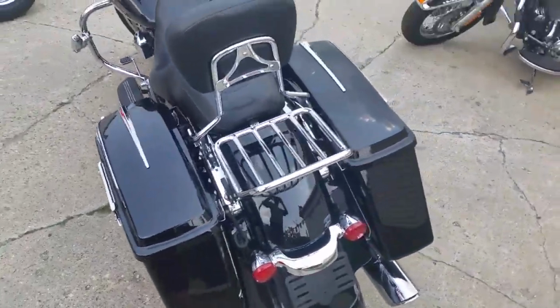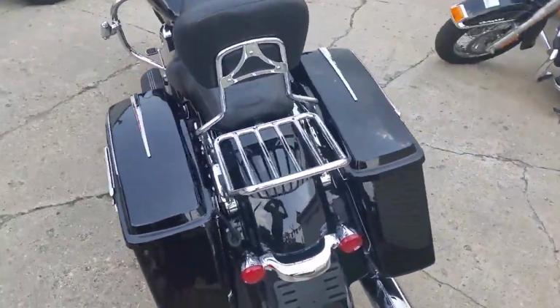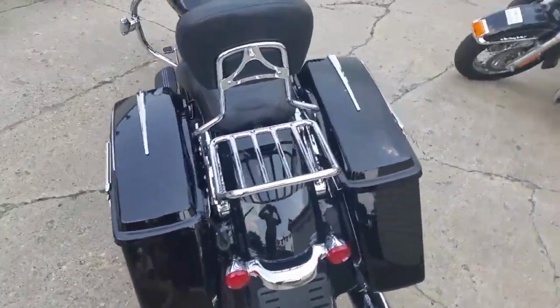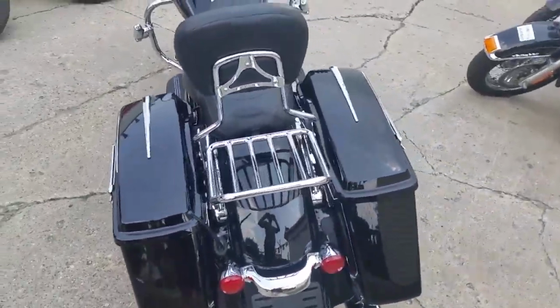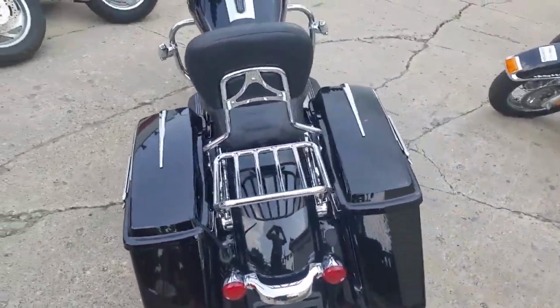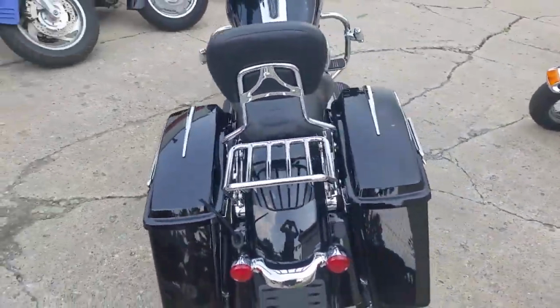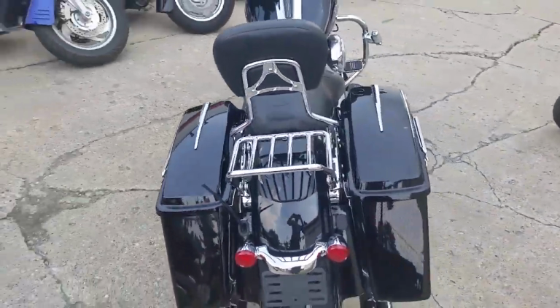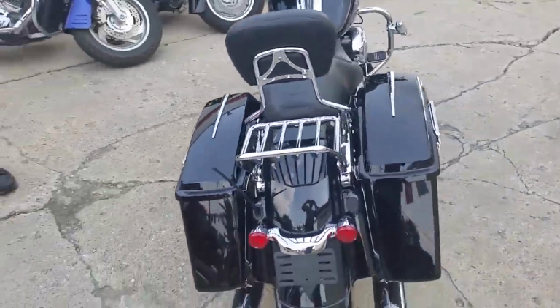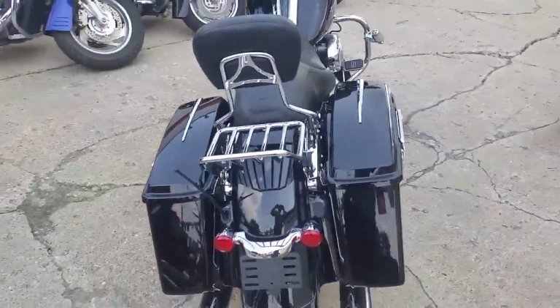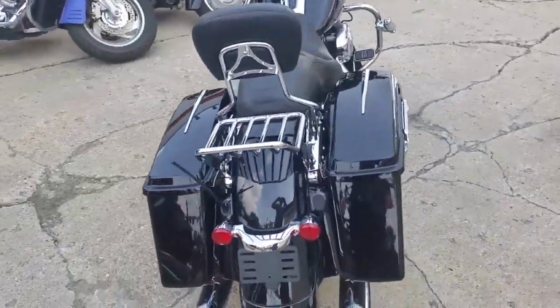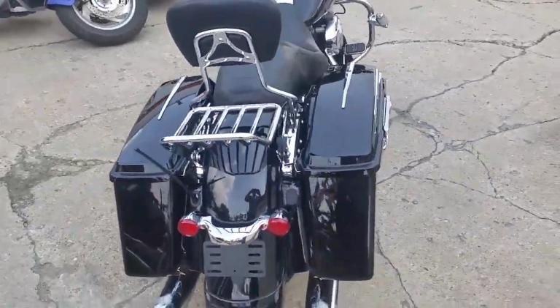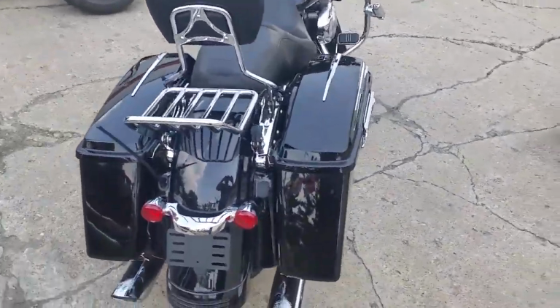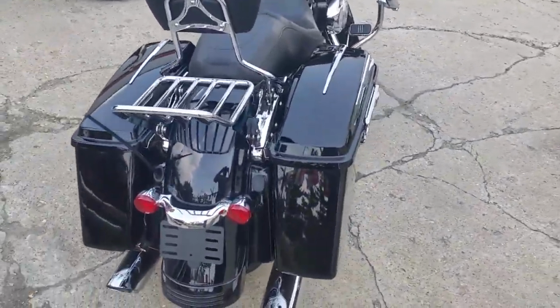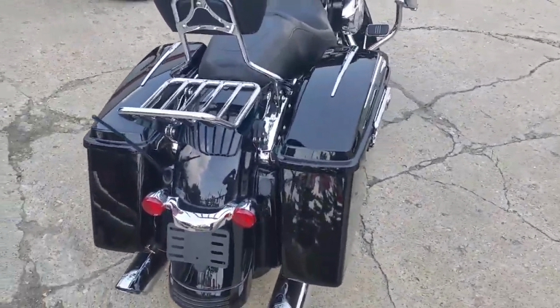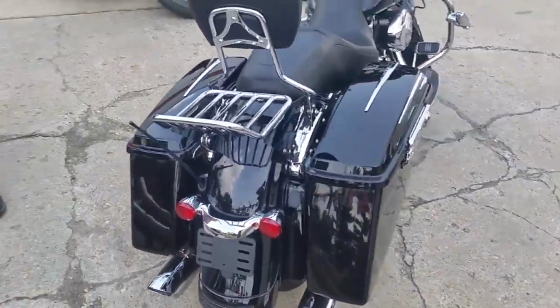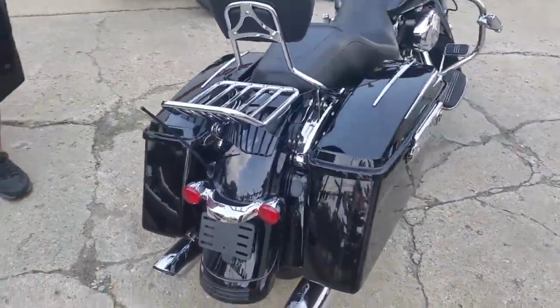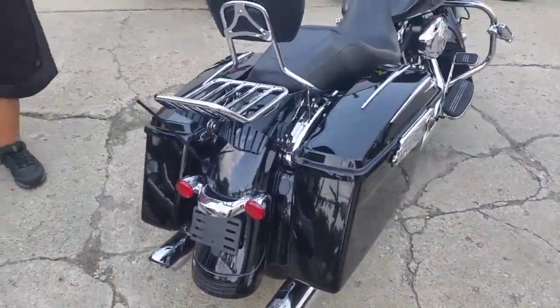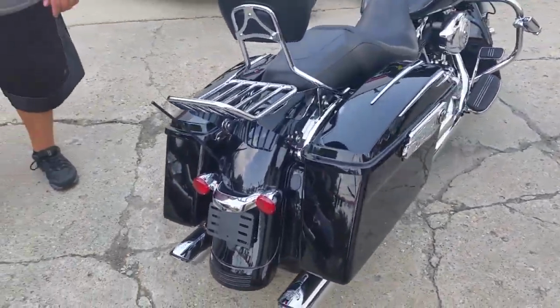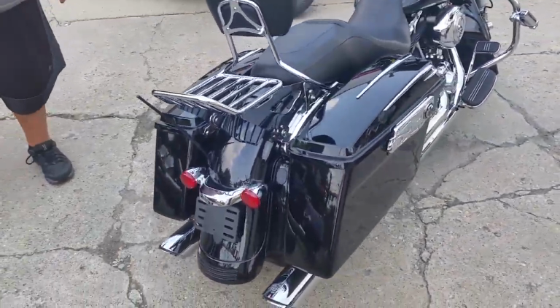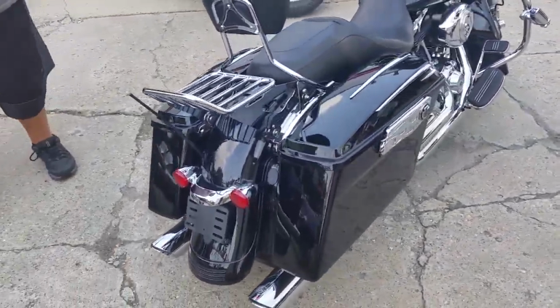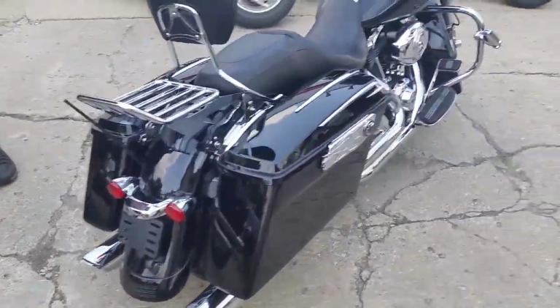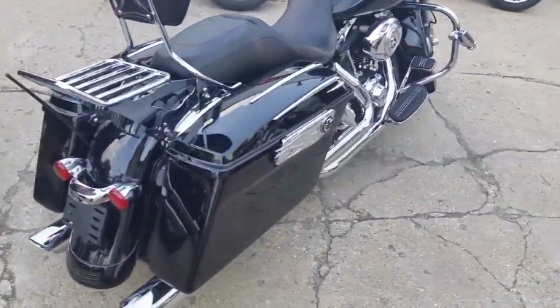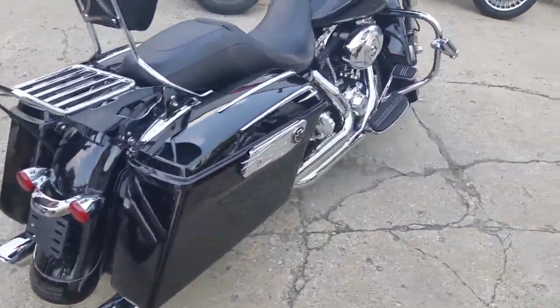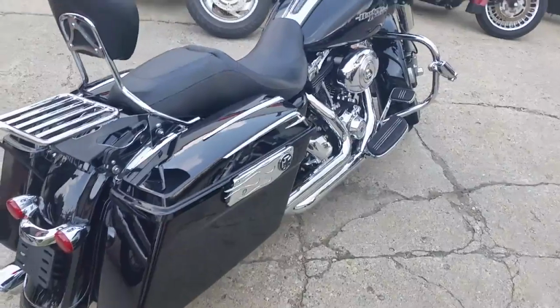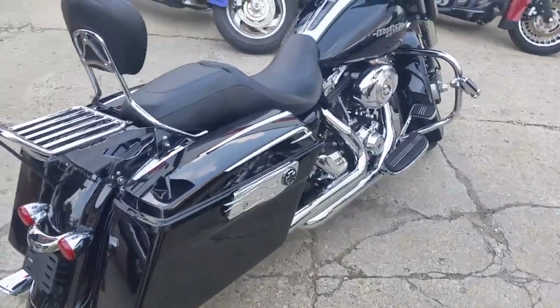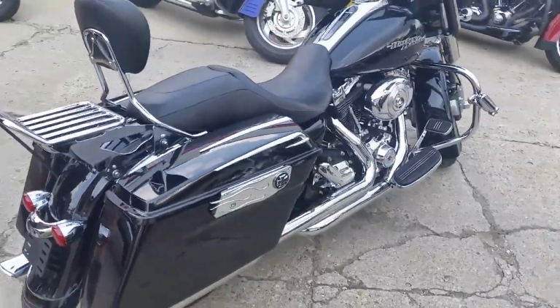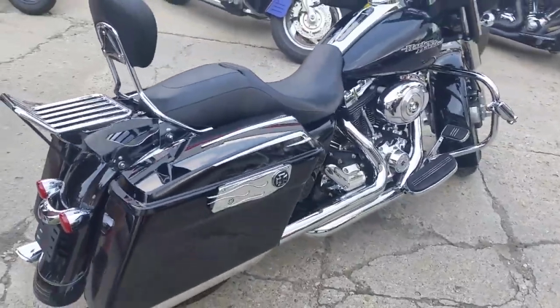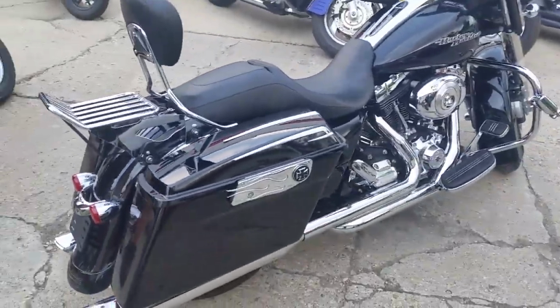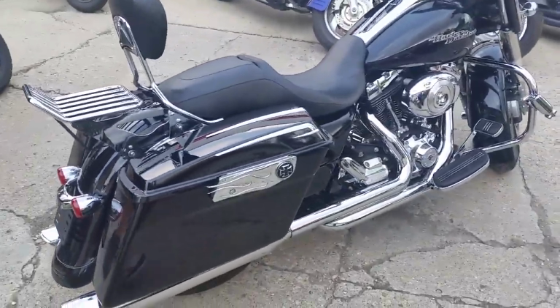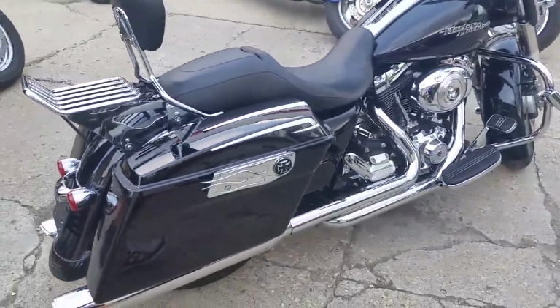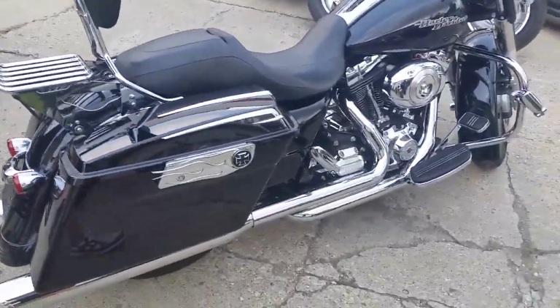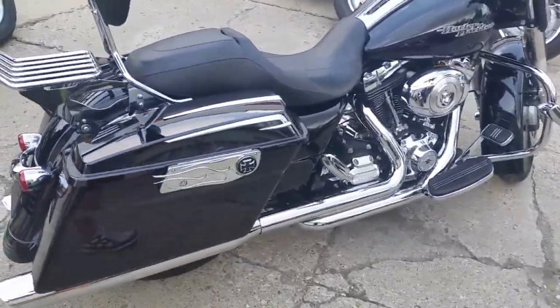Backrest with quick release, luggage rack, engine guards, highway pegs and more. This one has it all.